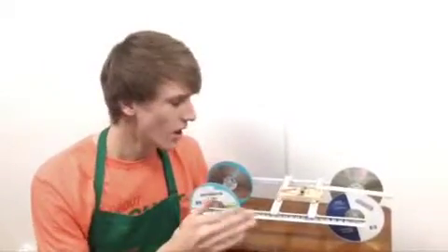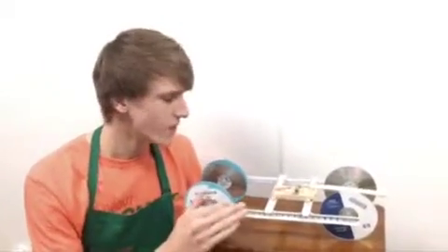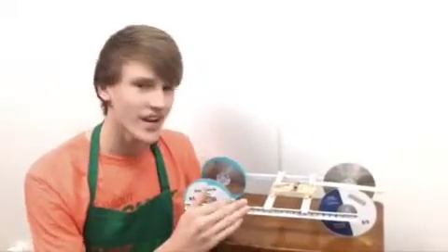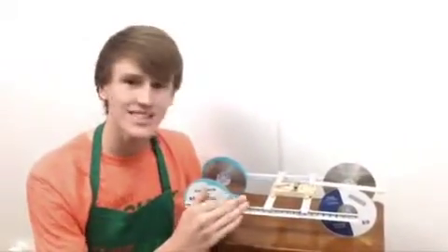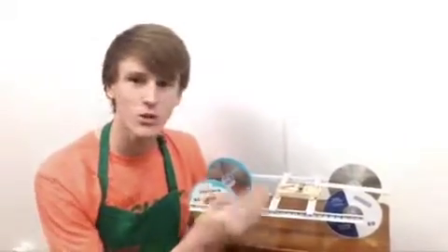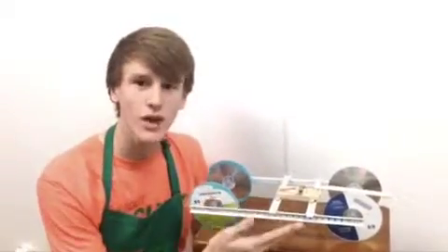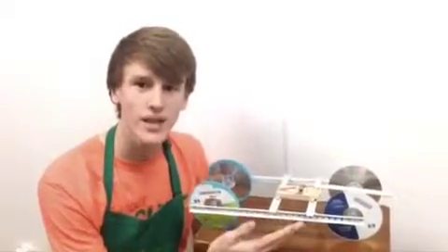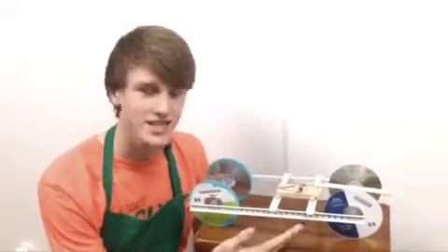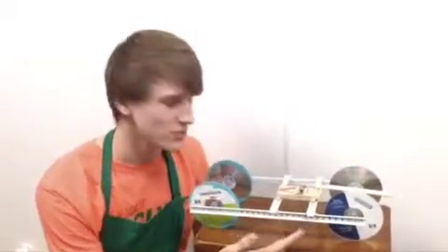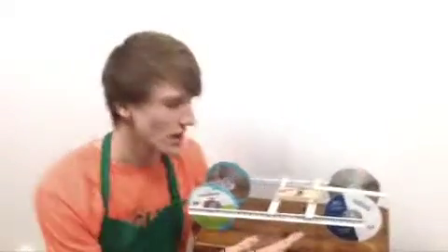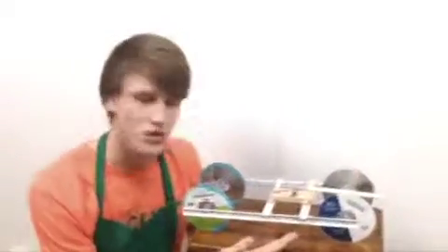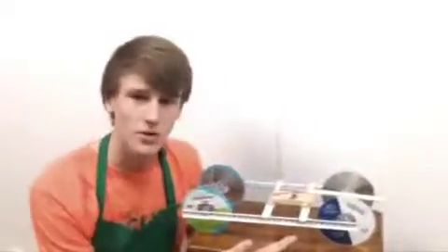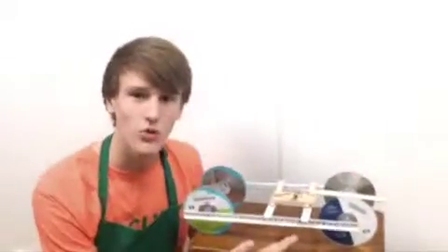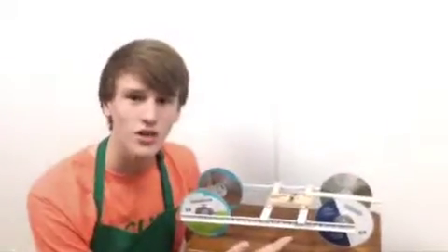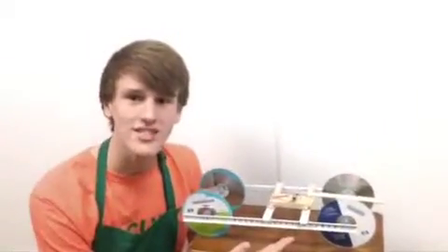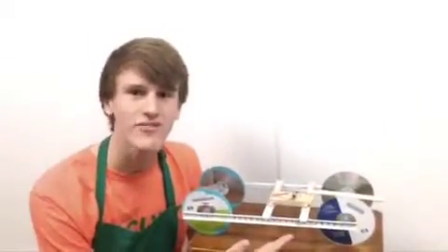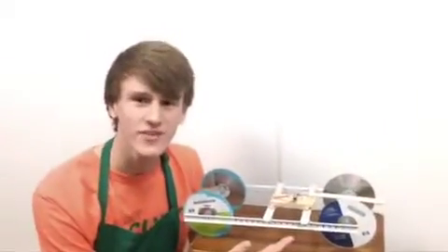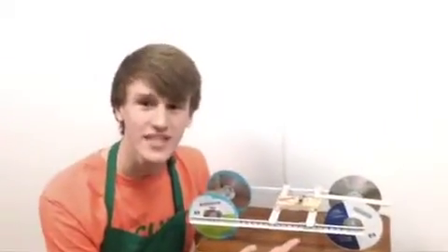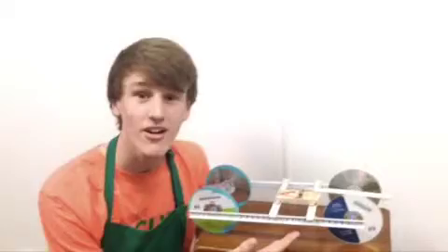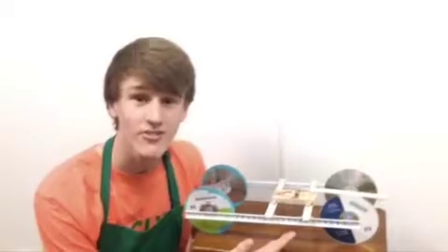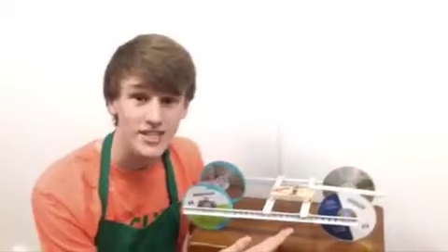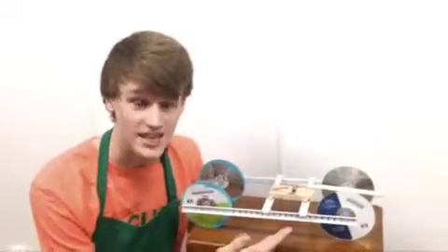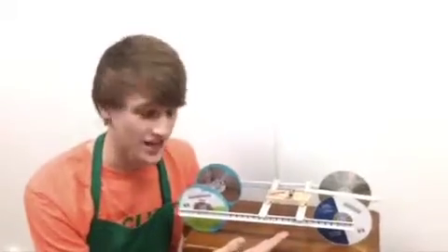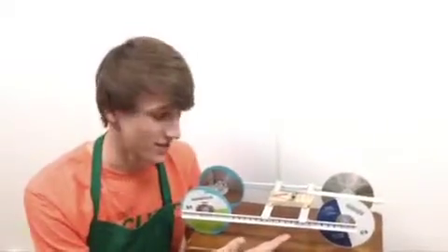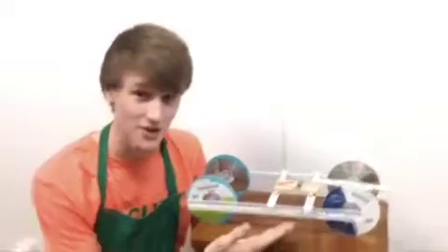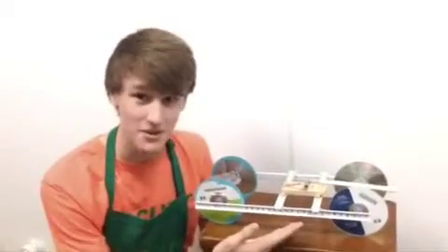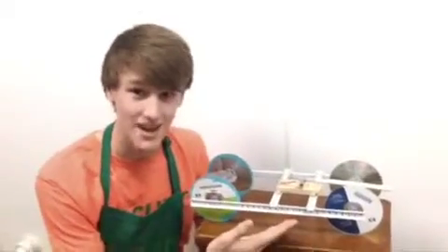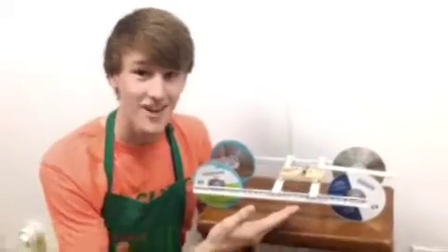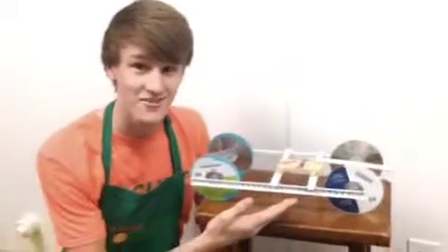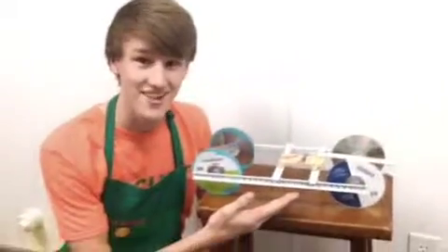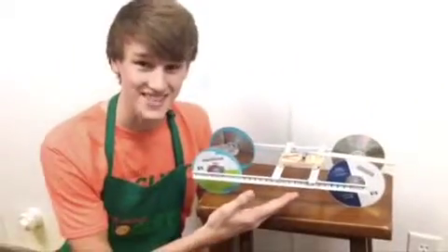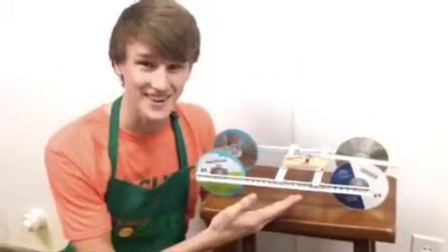In fact, it's so lightweight that this mousetrap car rockets to 50 feet. Yeah, you heard me — 5-0.